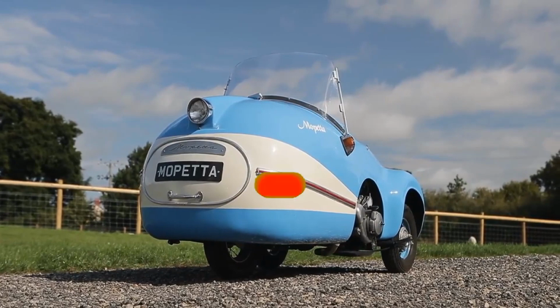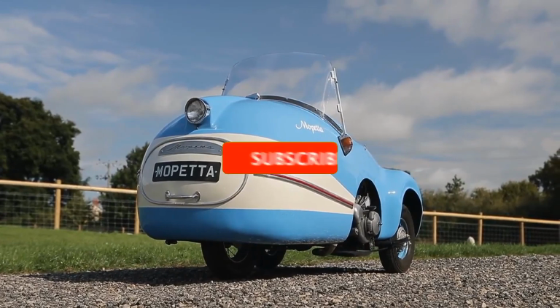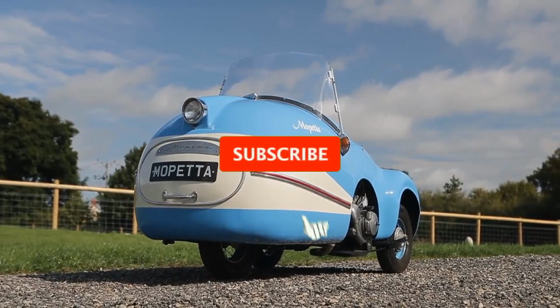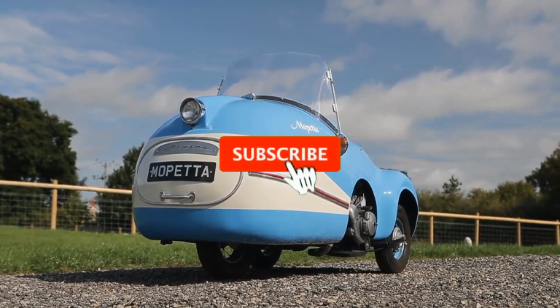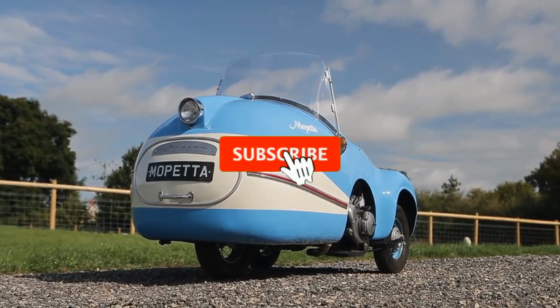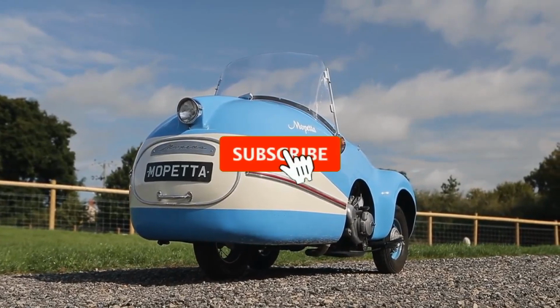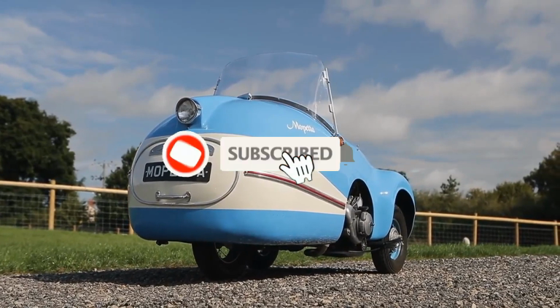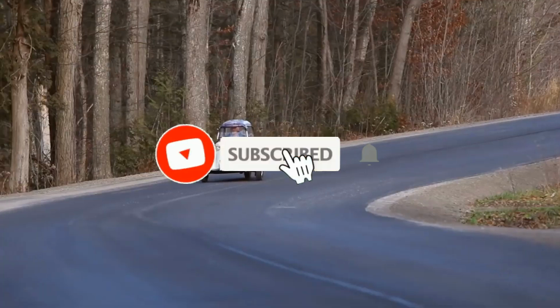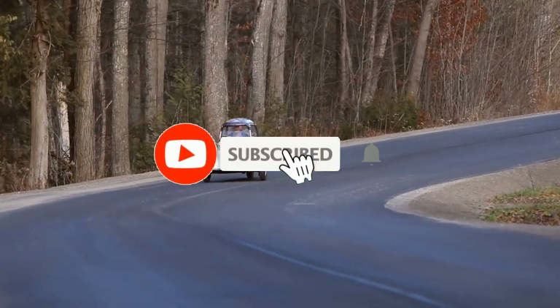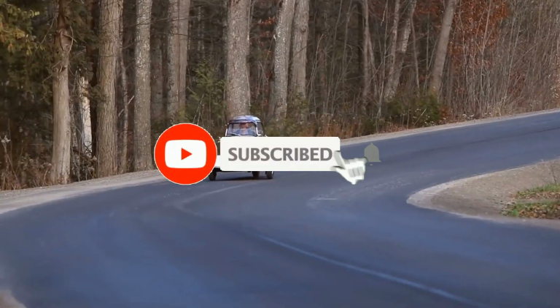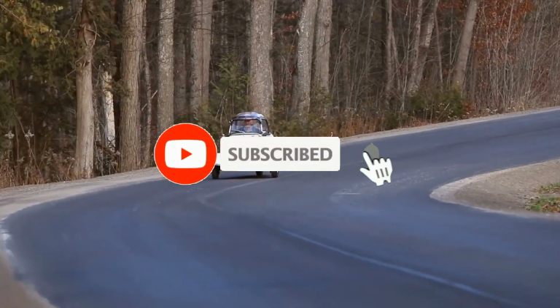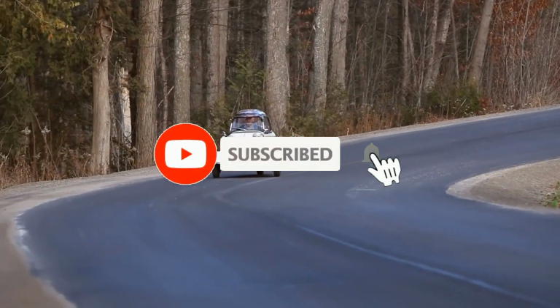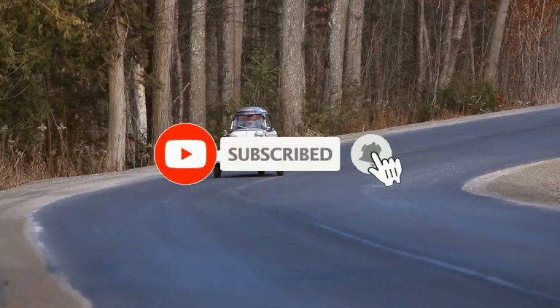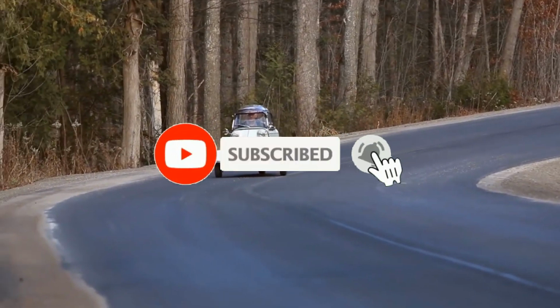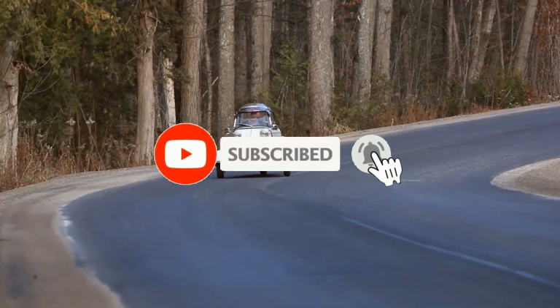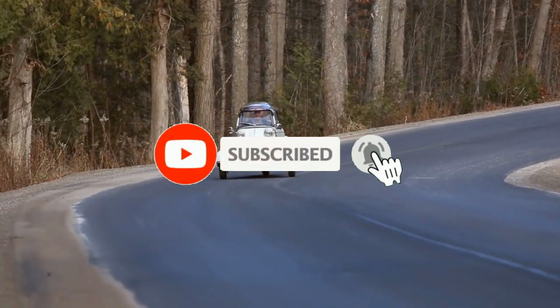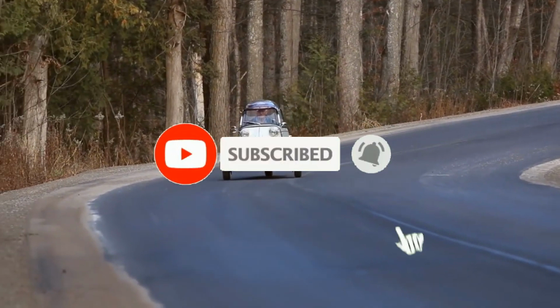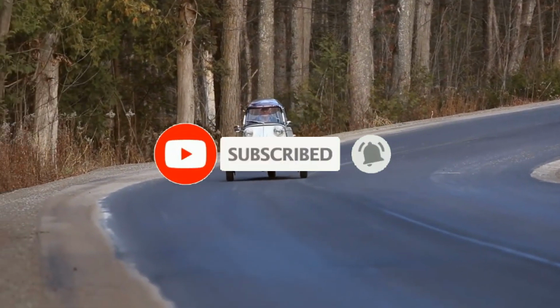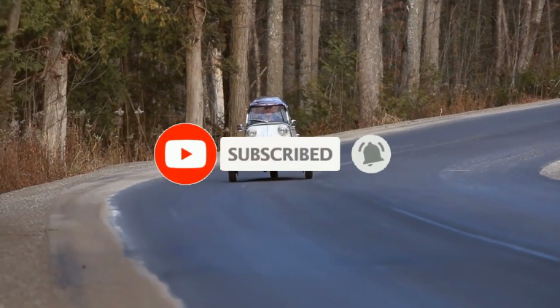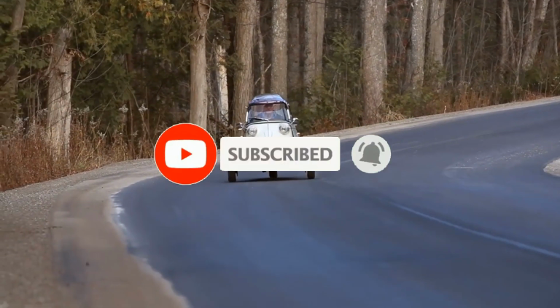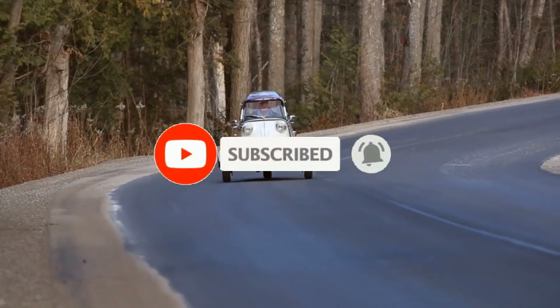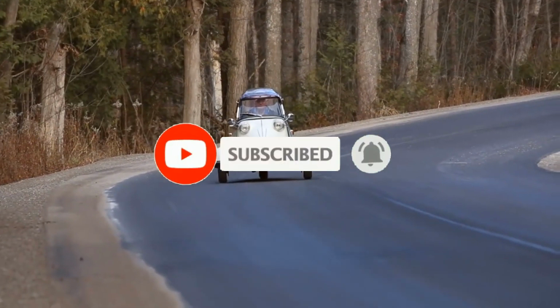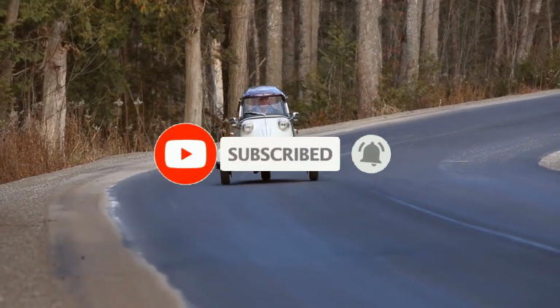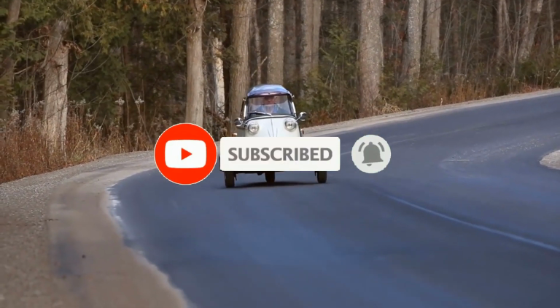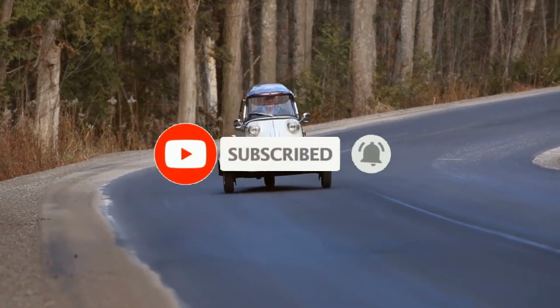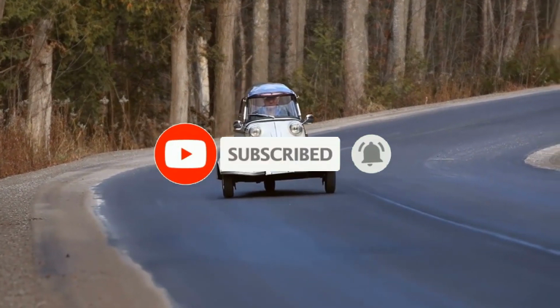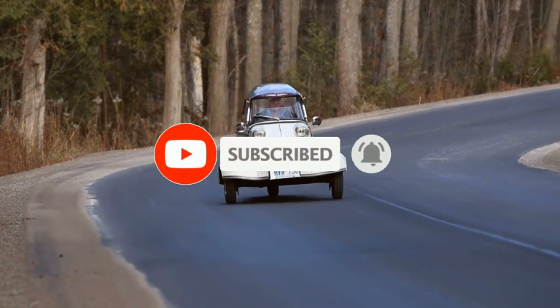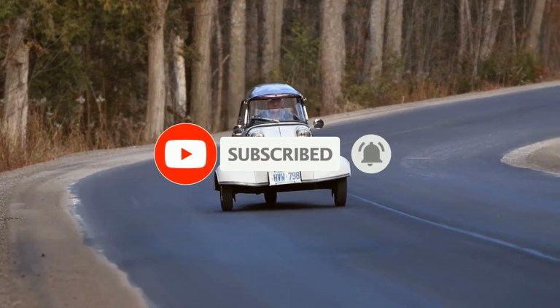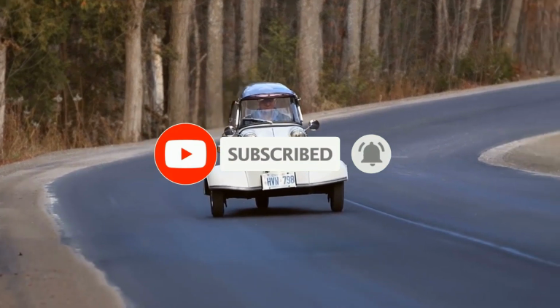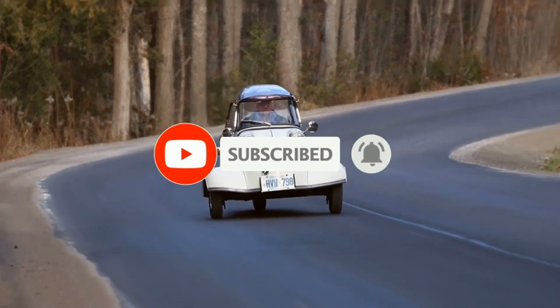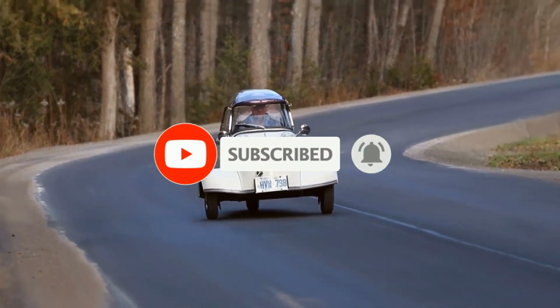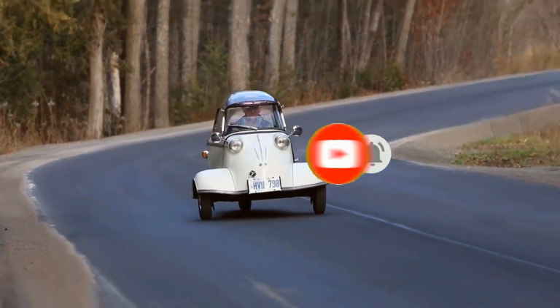But before we get started, be sure to subscribe to our channel and ring the bell to get notified about our latest videos.